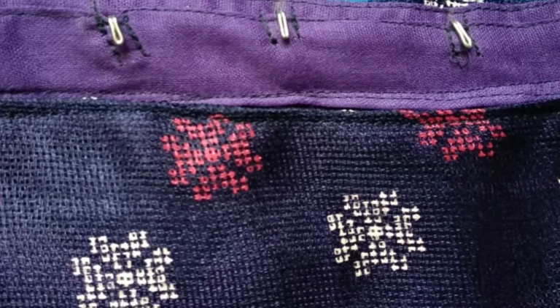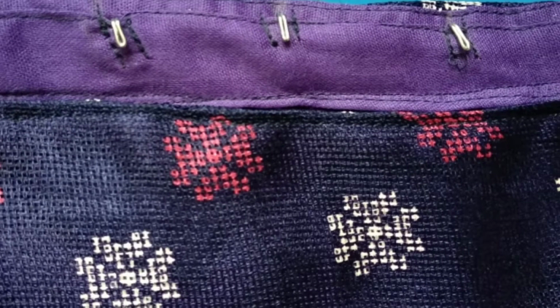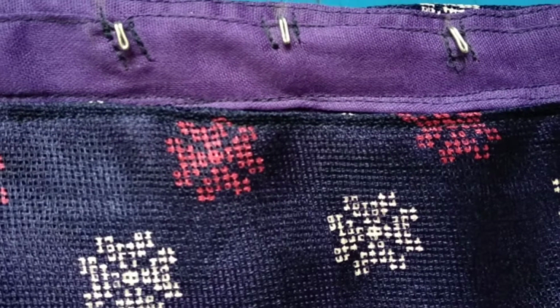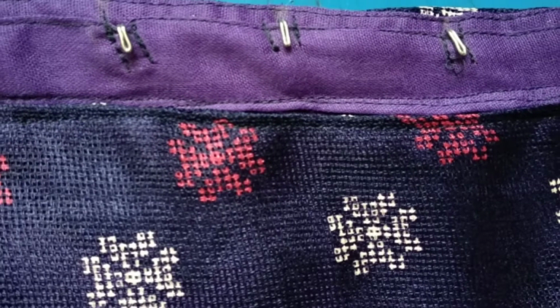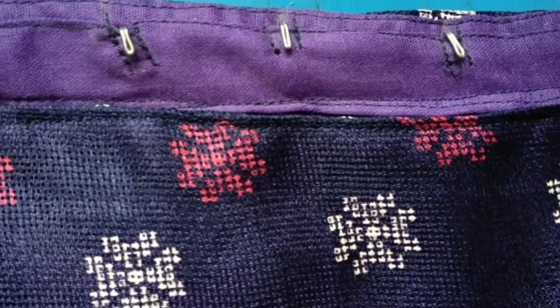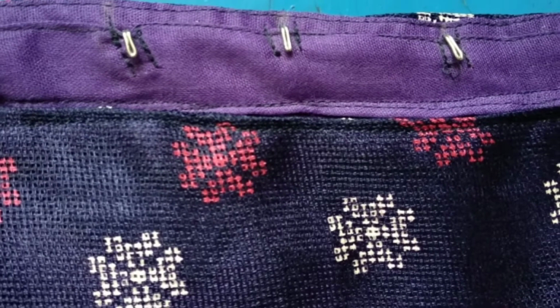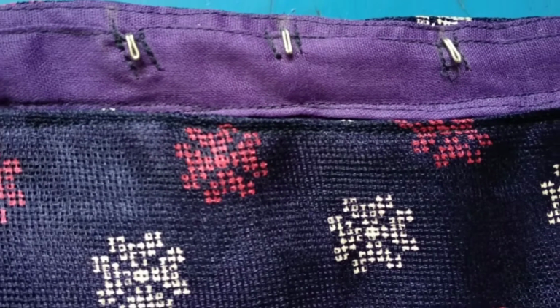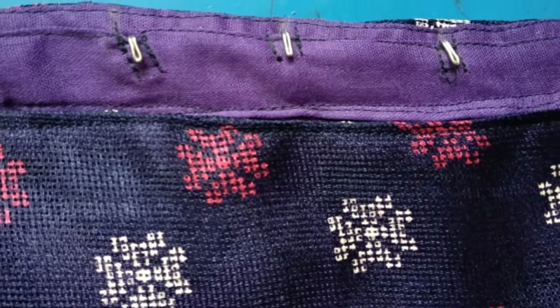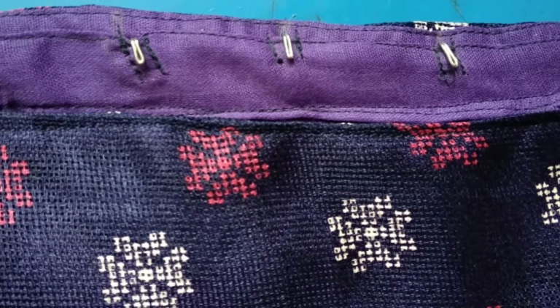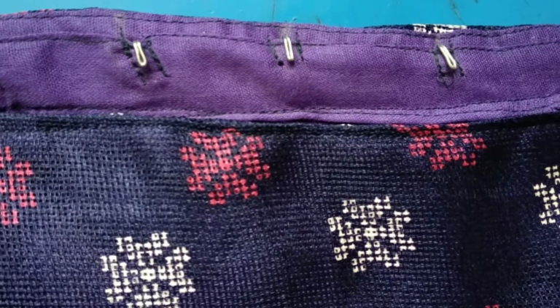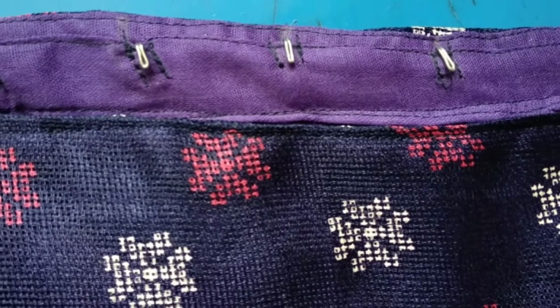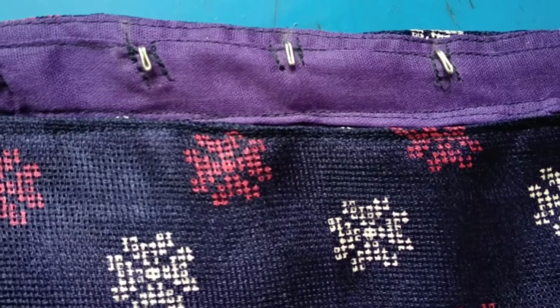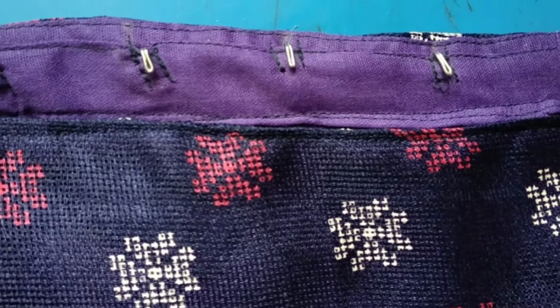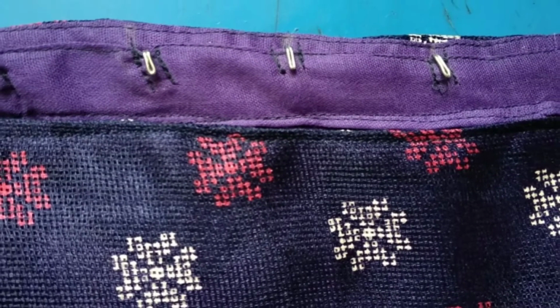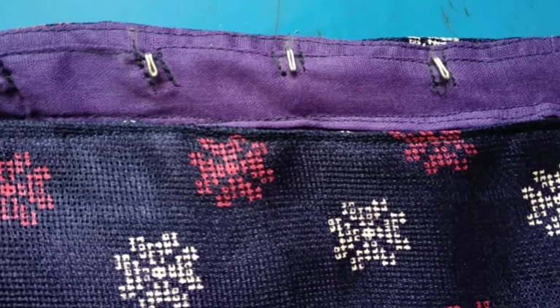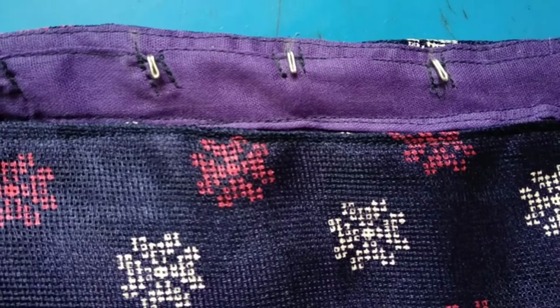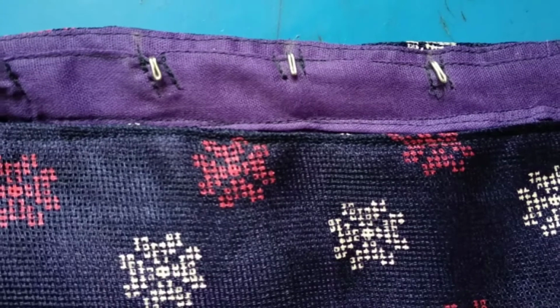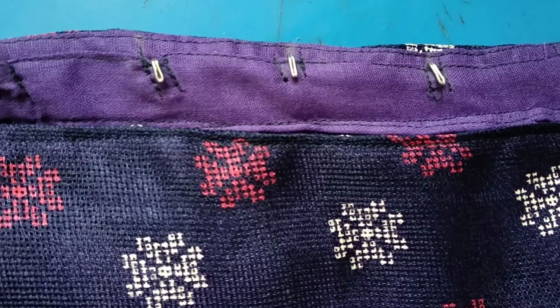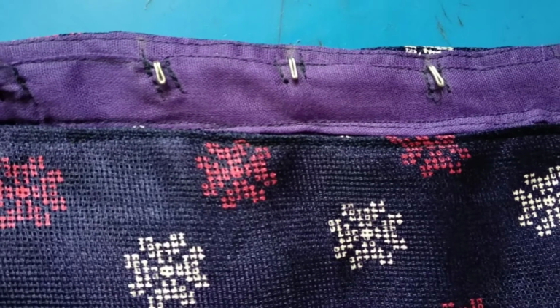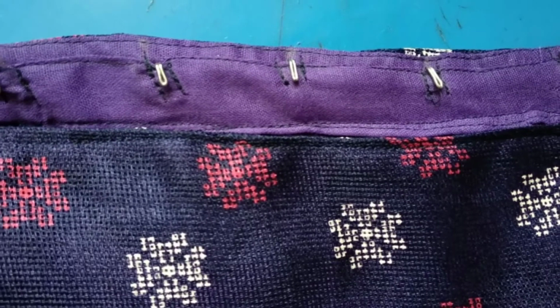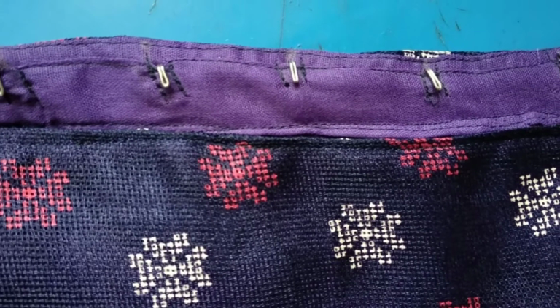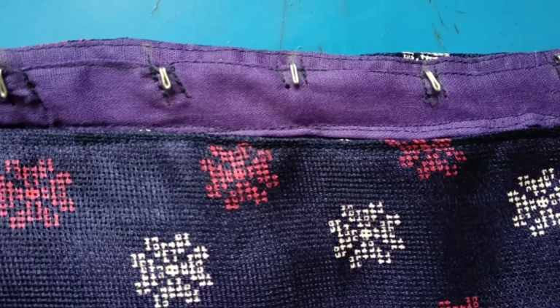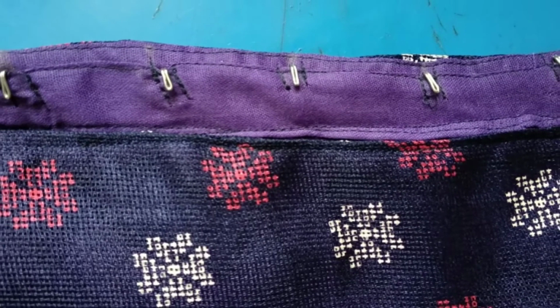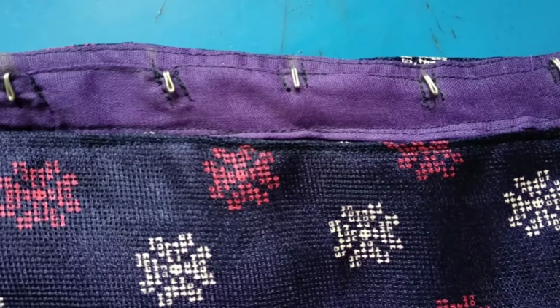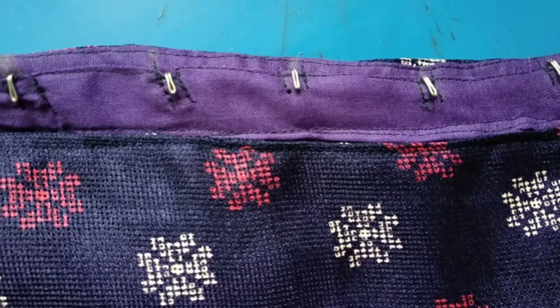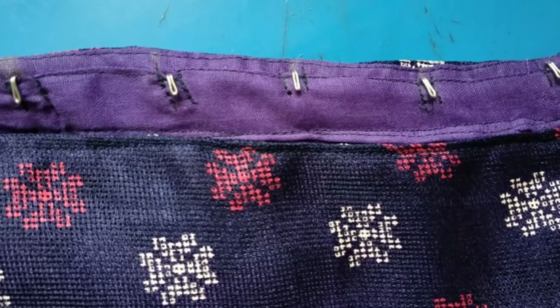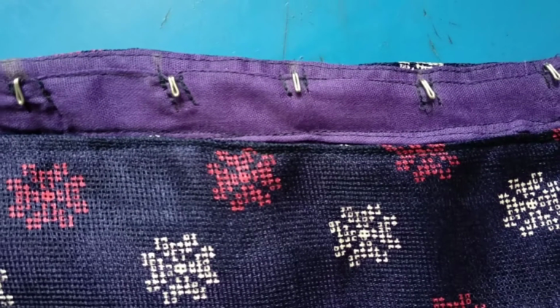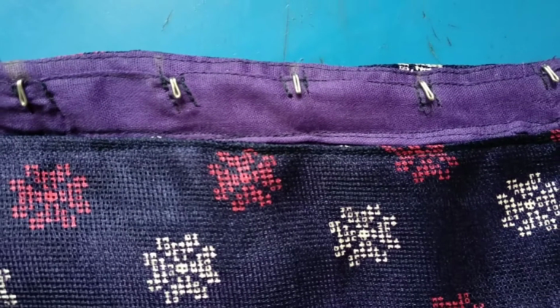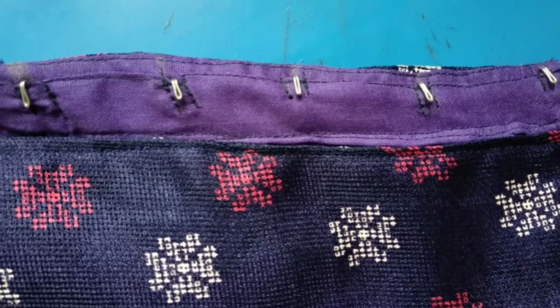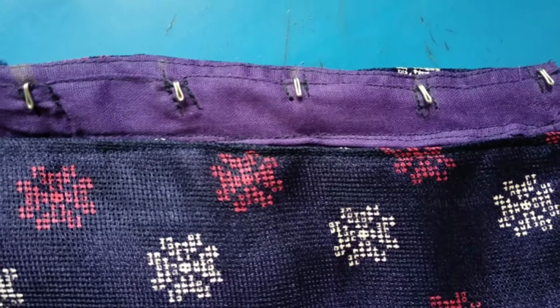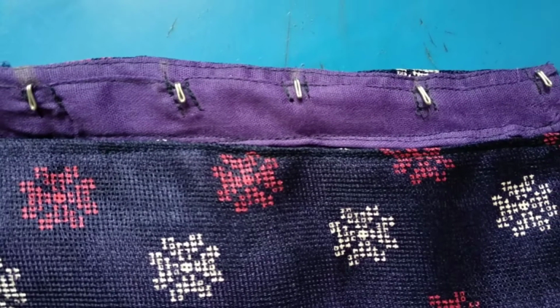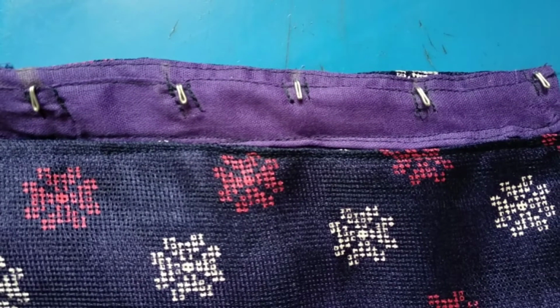Hi friends, welcome back to my channel. Today, I'm going to show you how to use a hand machine.